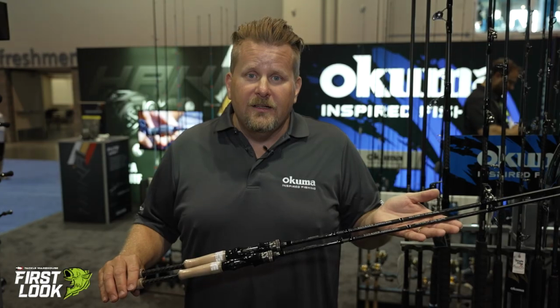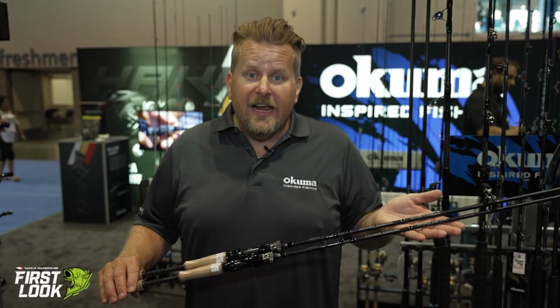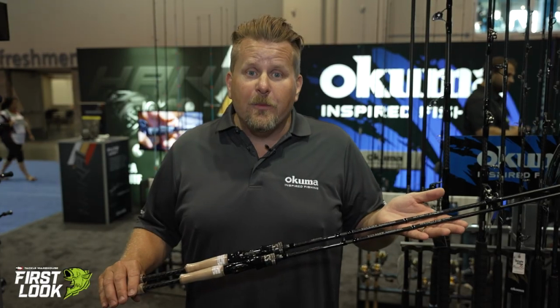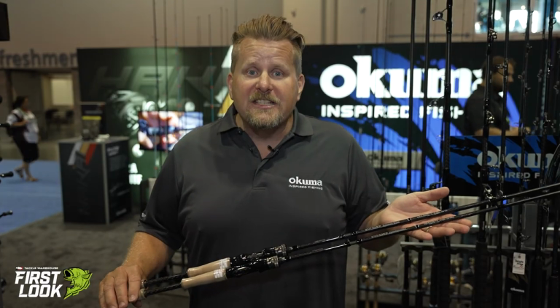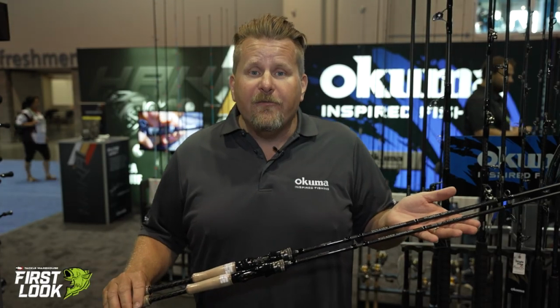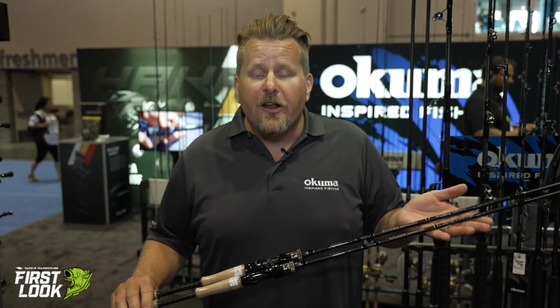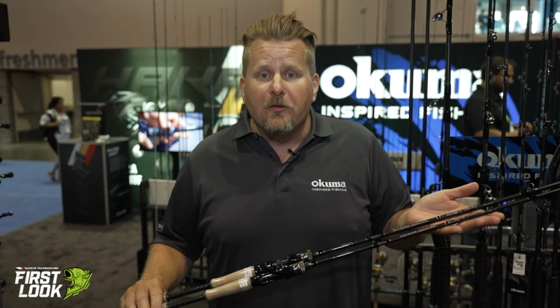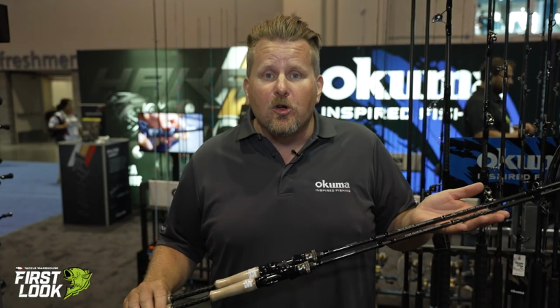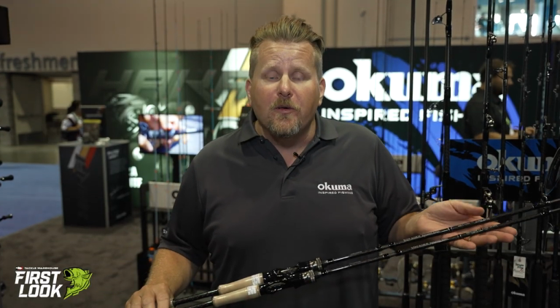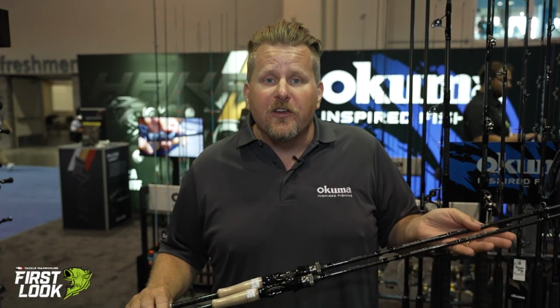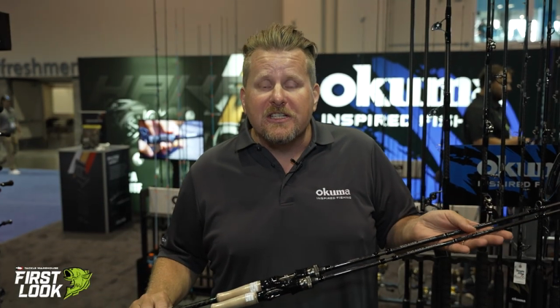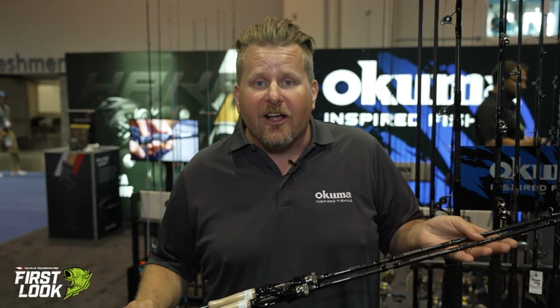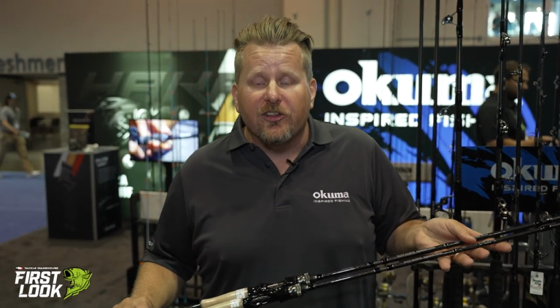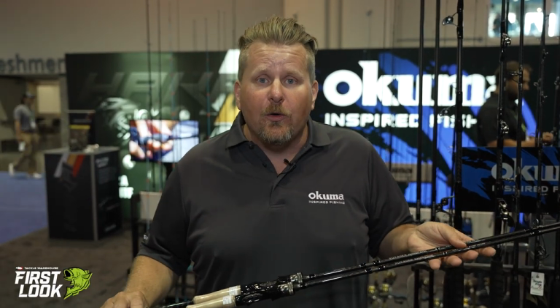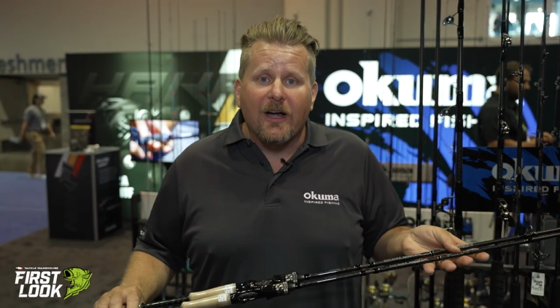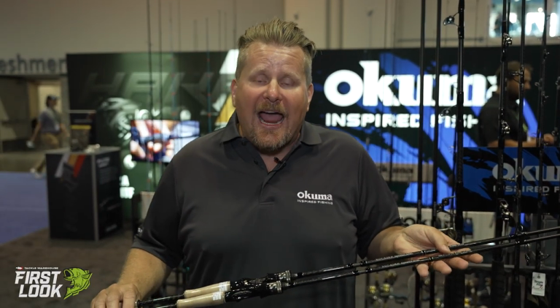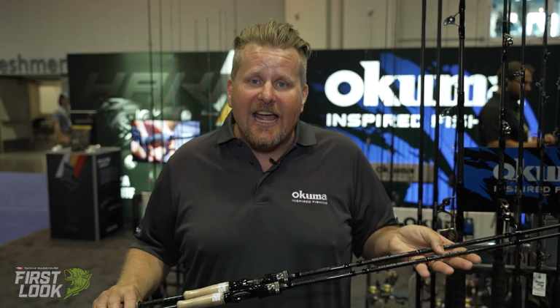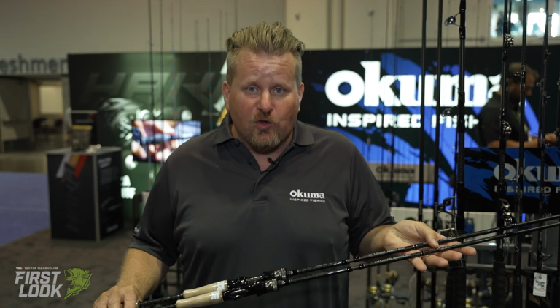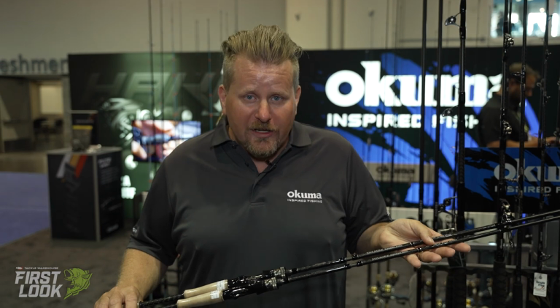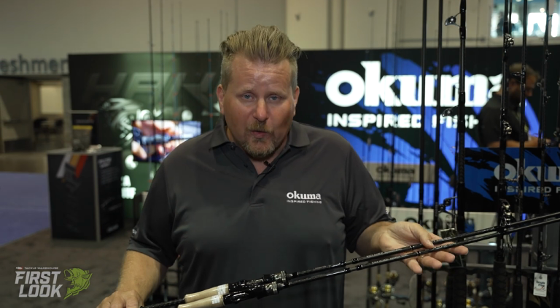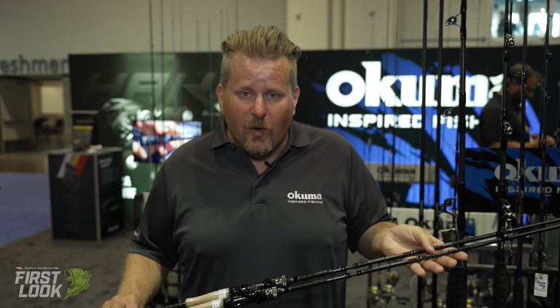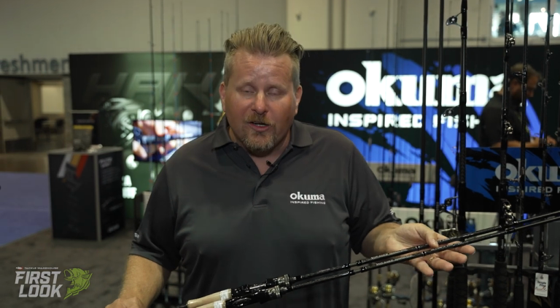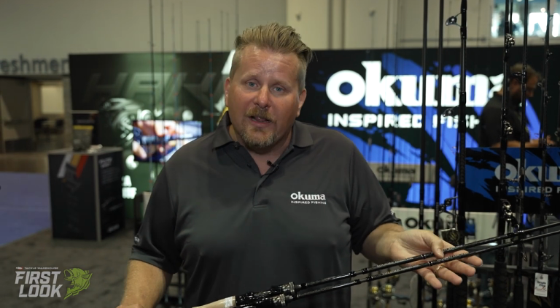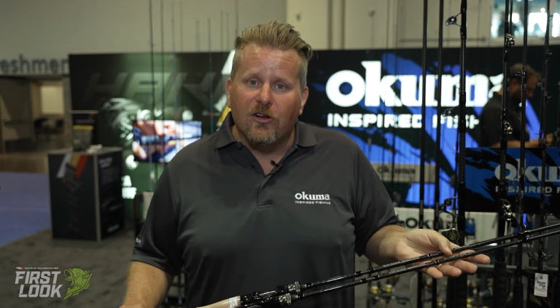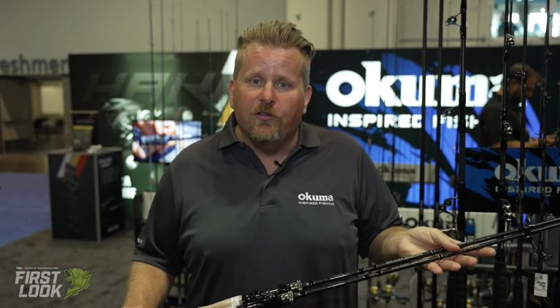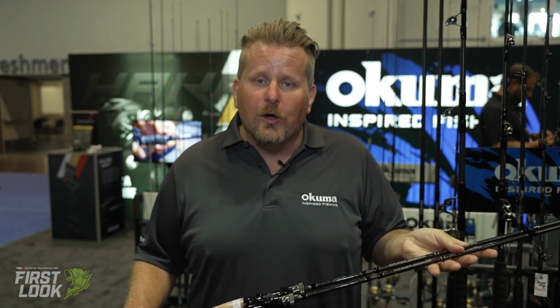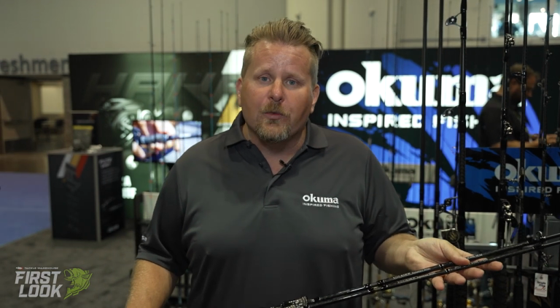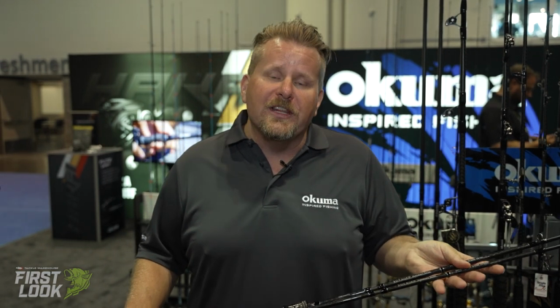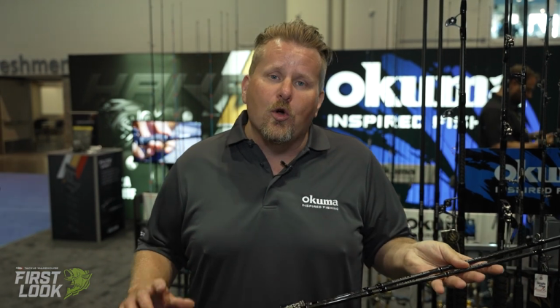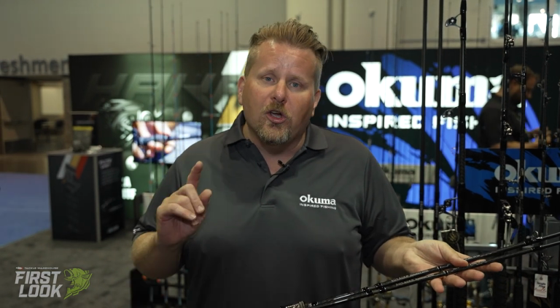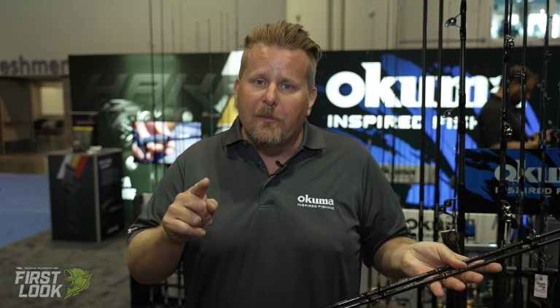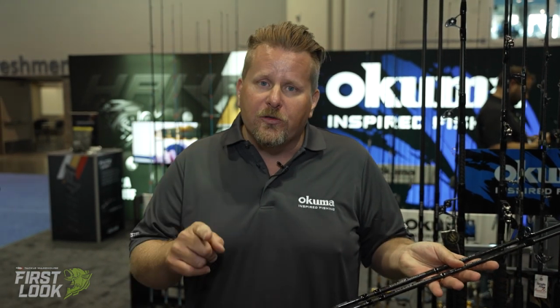Hey everybody, Dave Brown here from Okuma Fishing Tackle. Today we're at ICAST 2021 in Orlando, Florida, and we're in the Okuma booth.